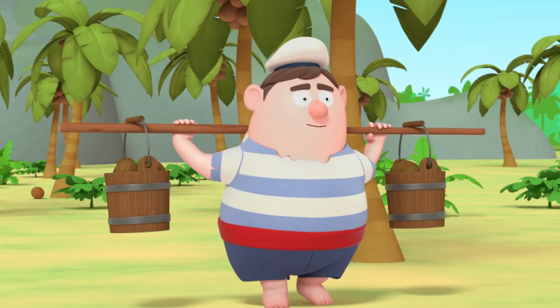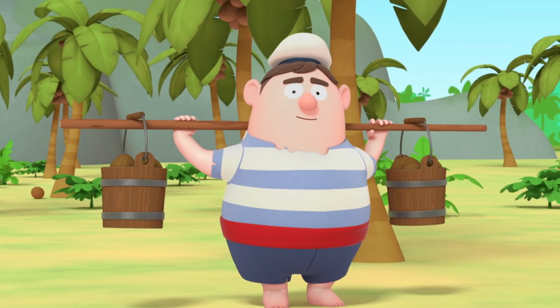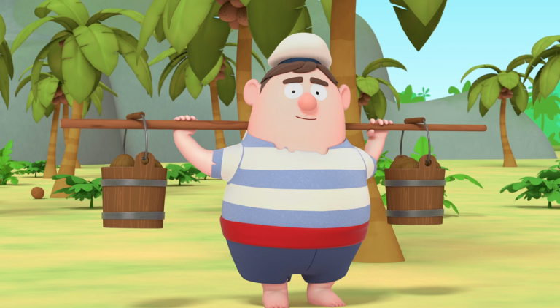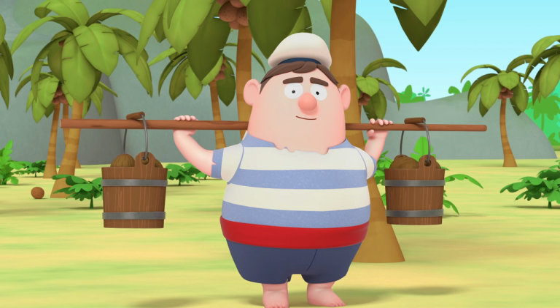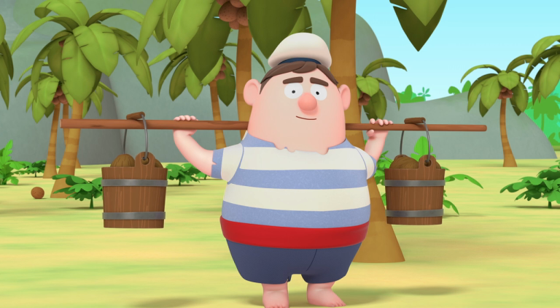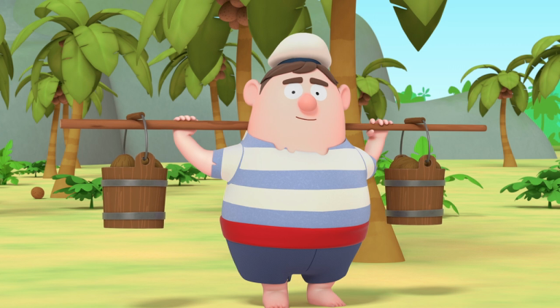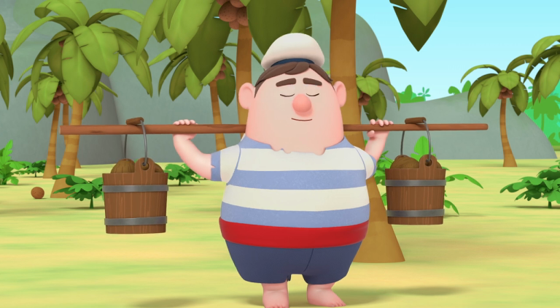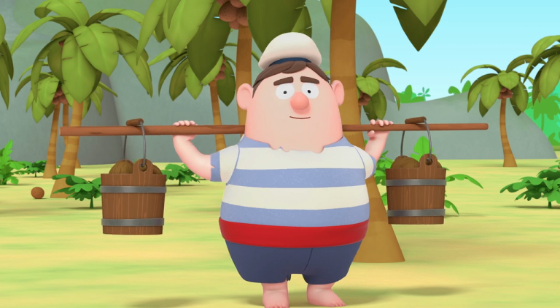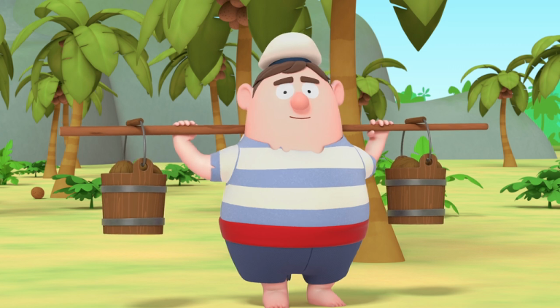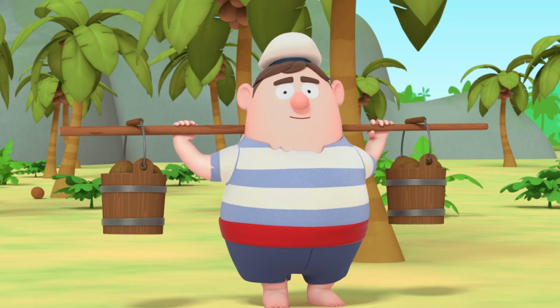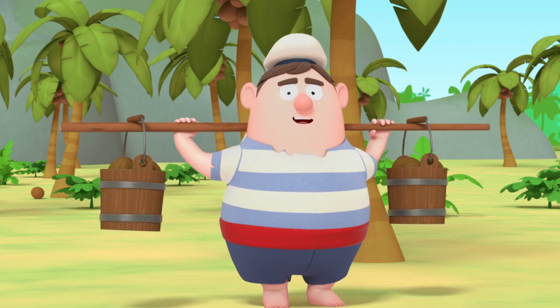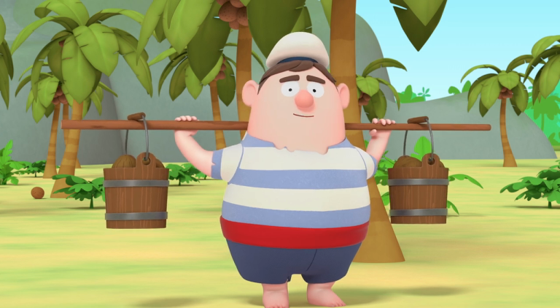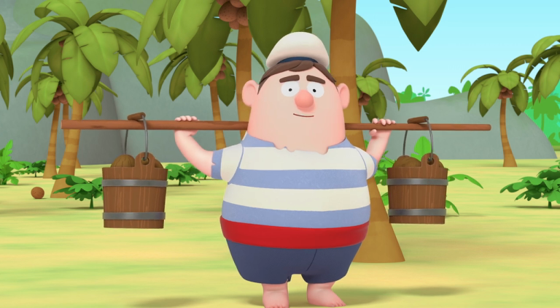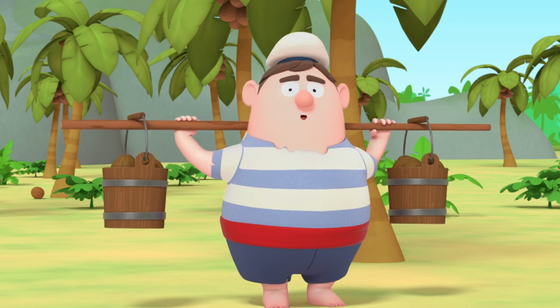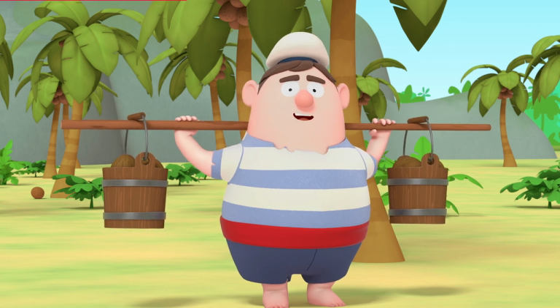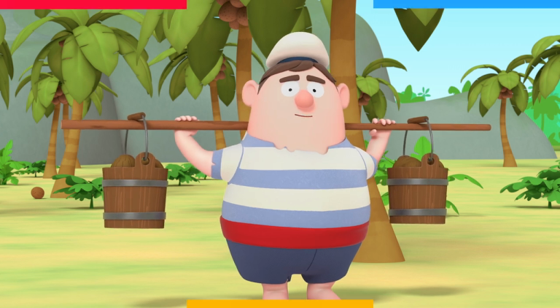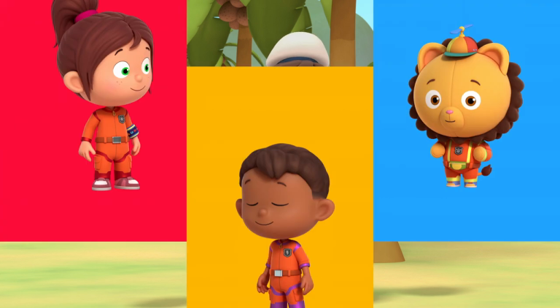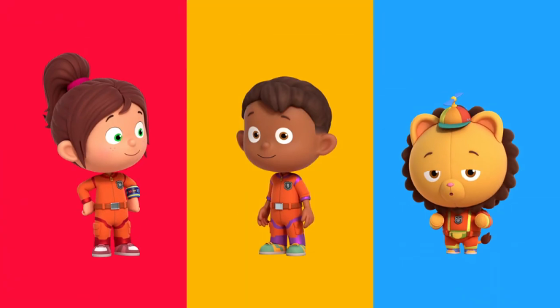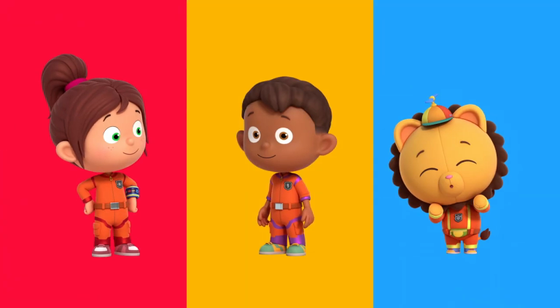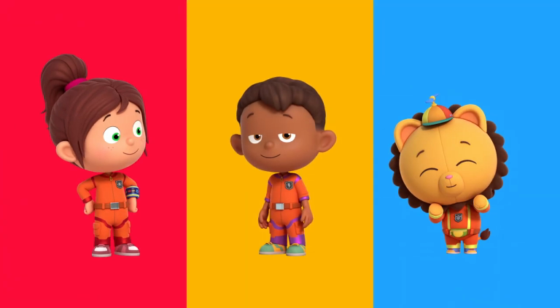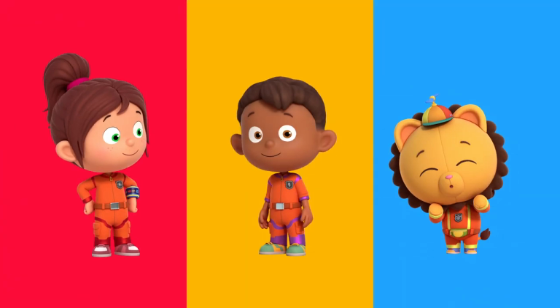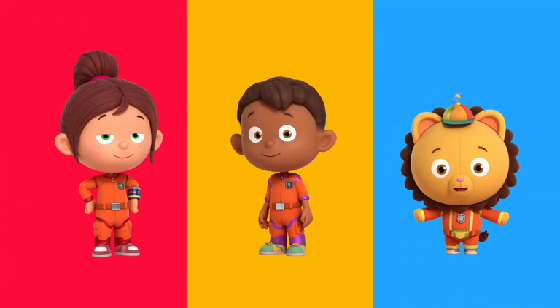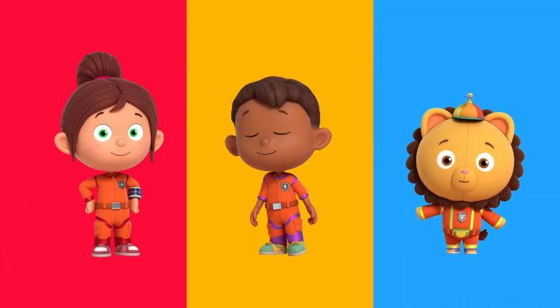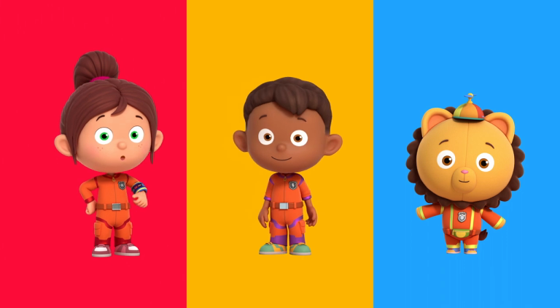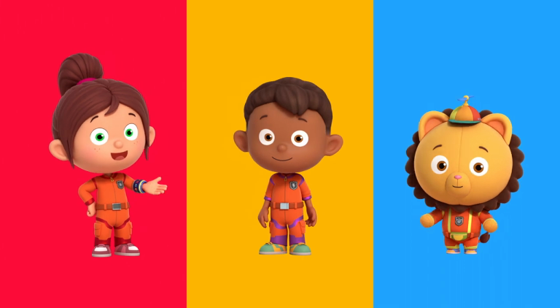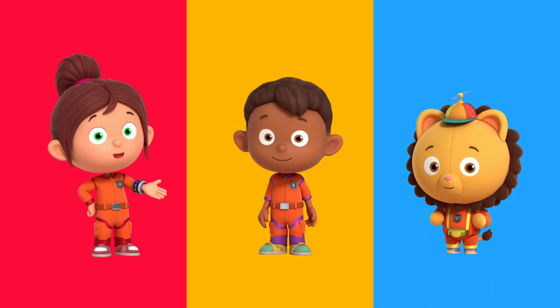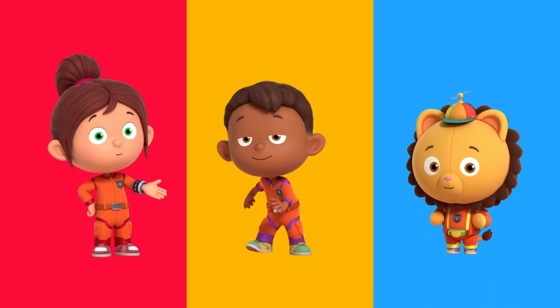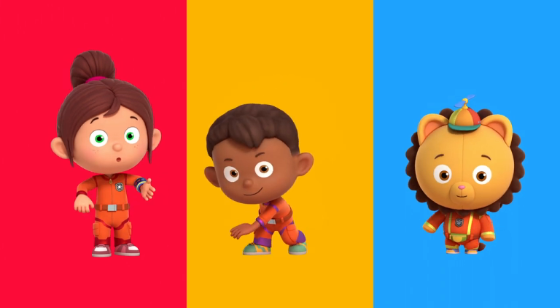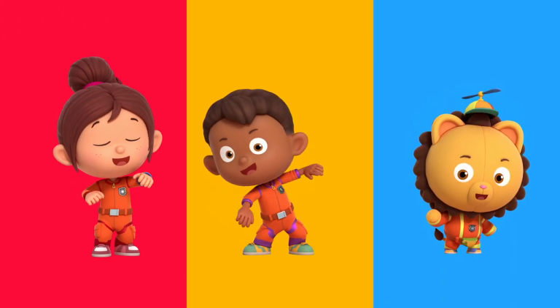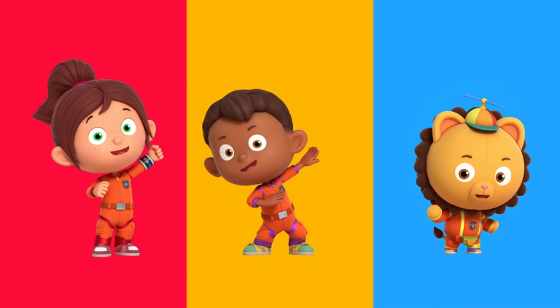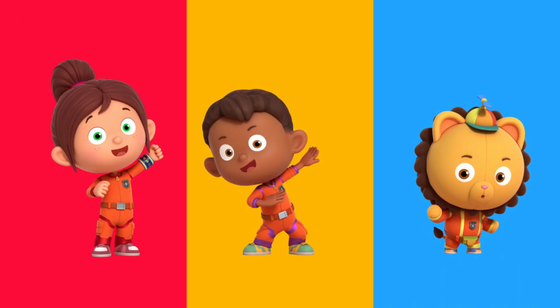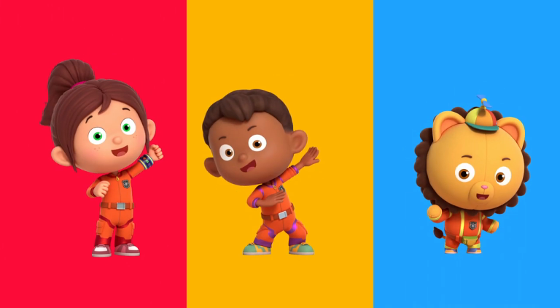Three, two, one, problem gone. Thanks, Number Squad. No problem, Maurice. You can always count on Number Squad. Number Squad!